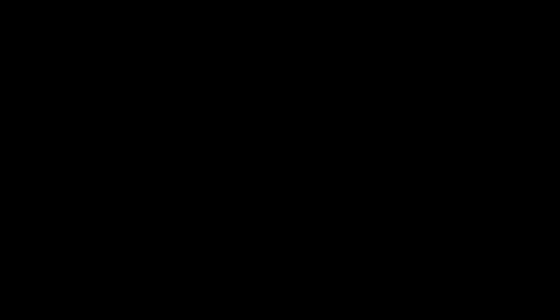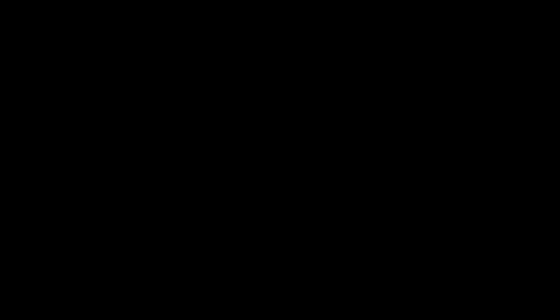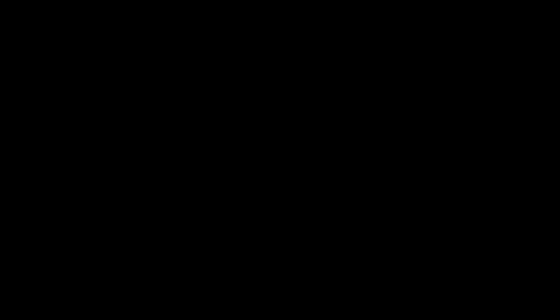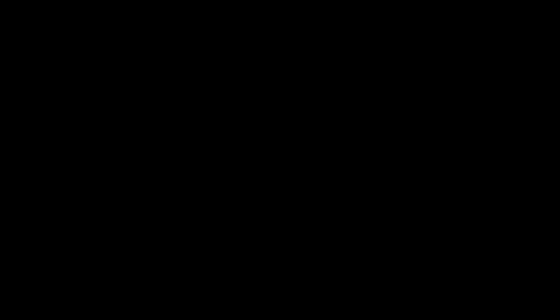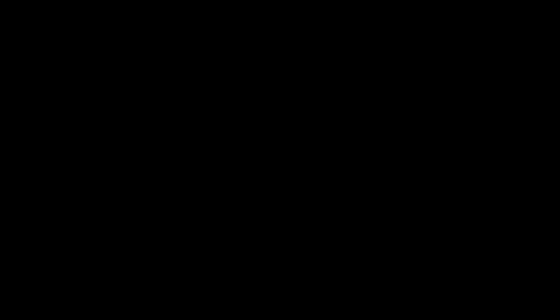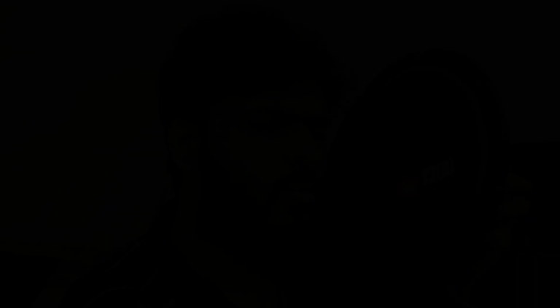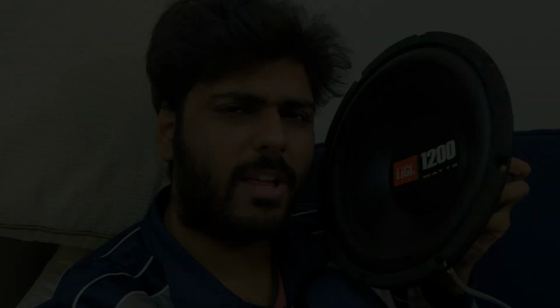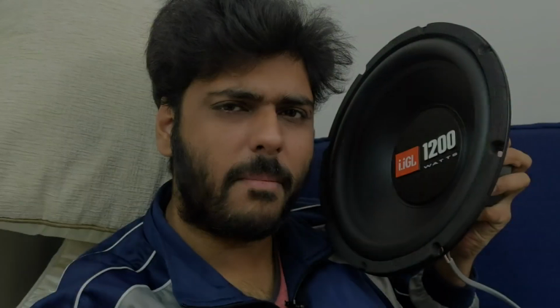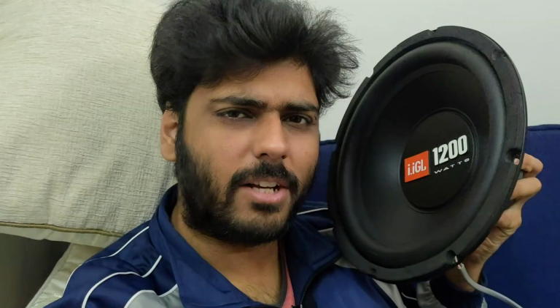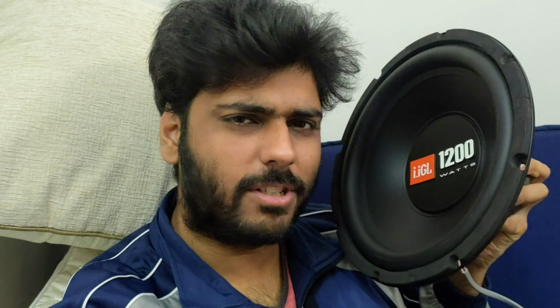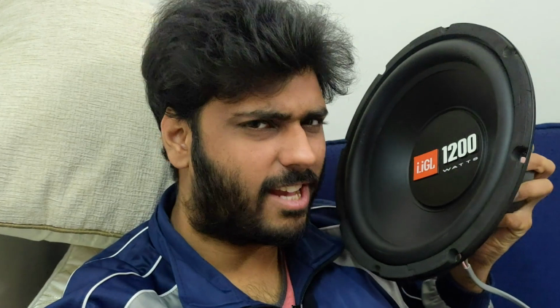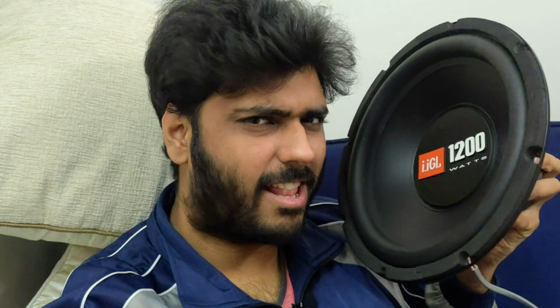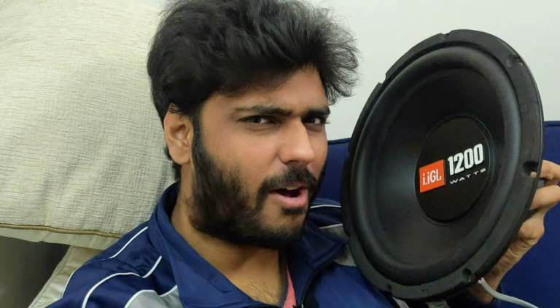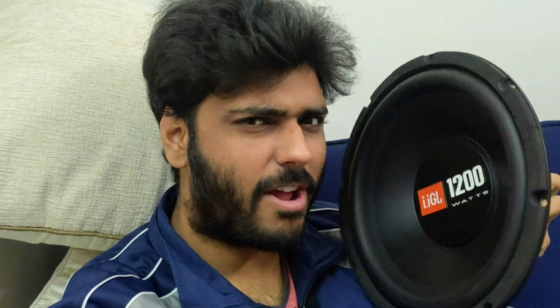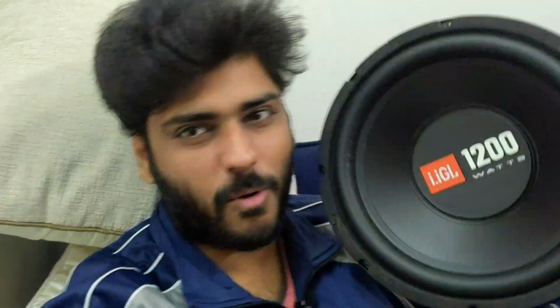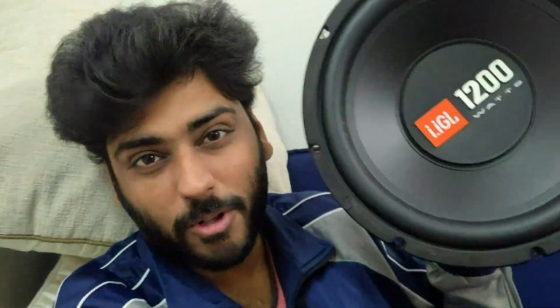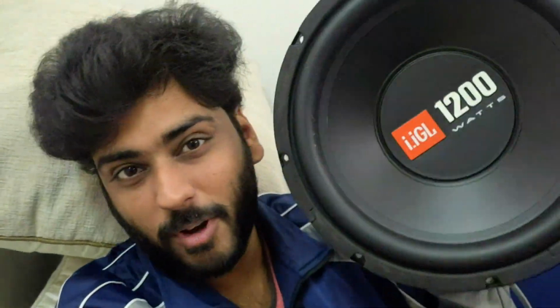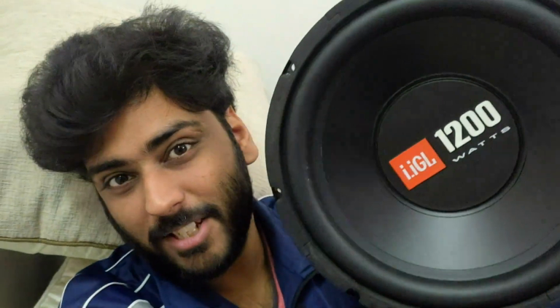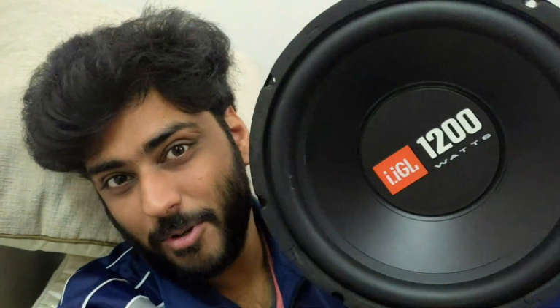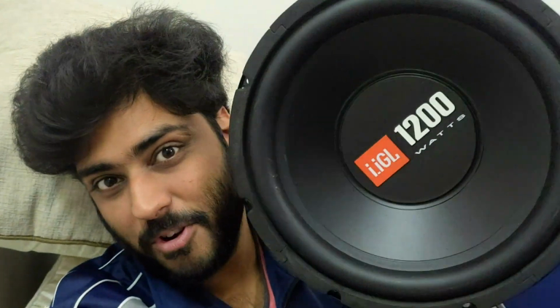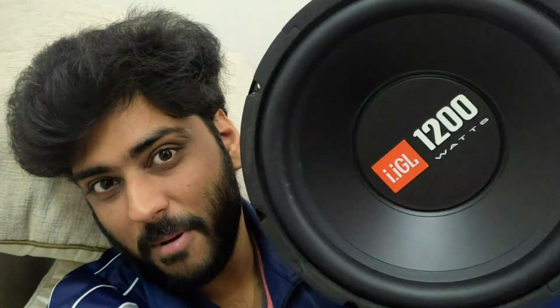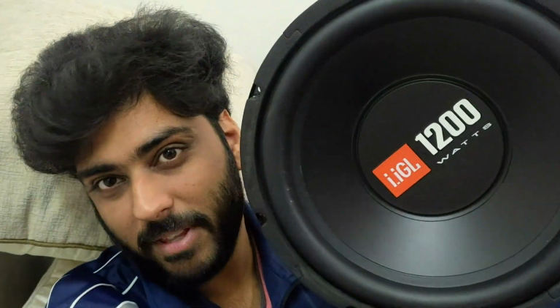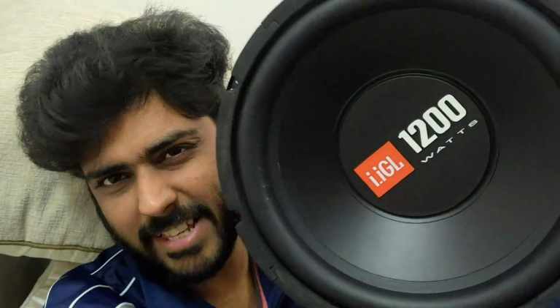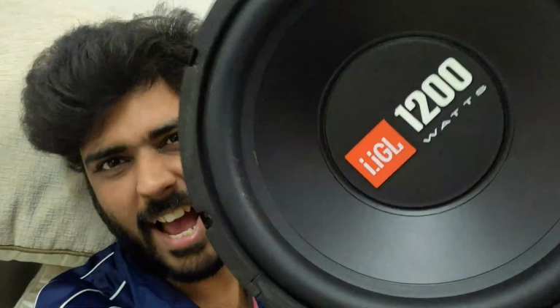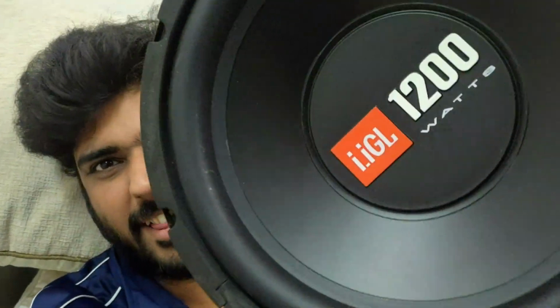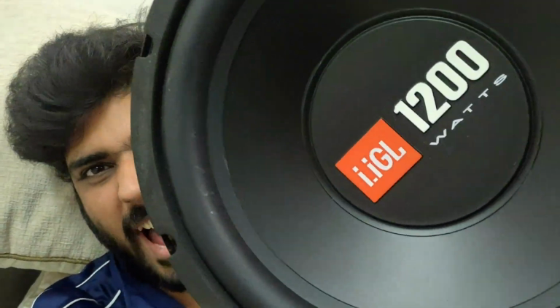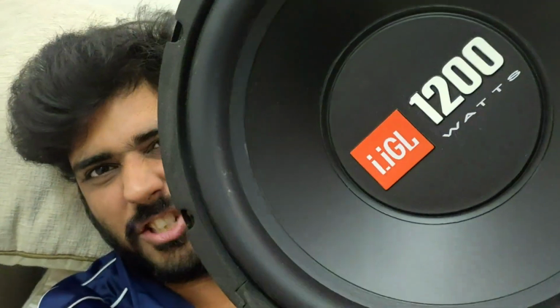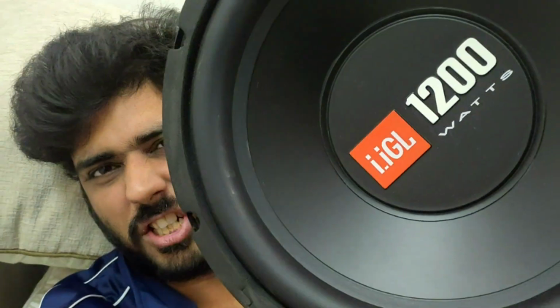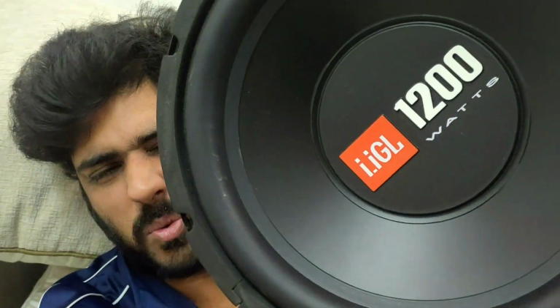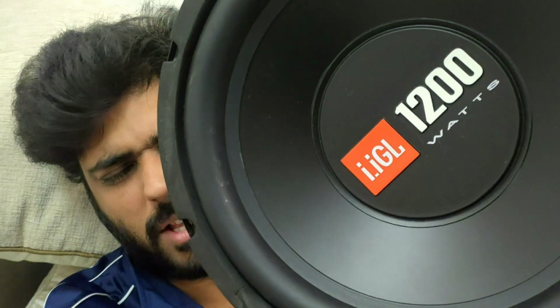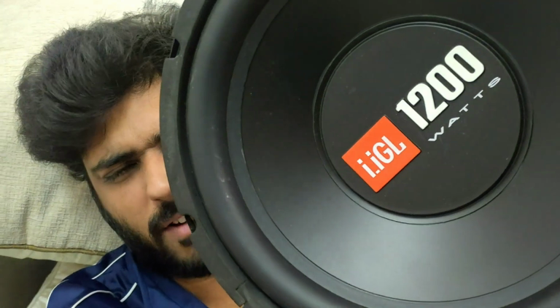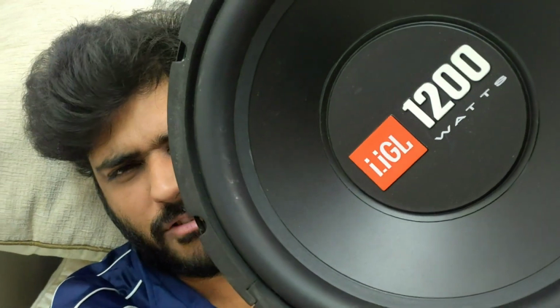Hey guys, welcome back to the channel. How are you all? So guys, do you remember this guy, the IGL 1200?